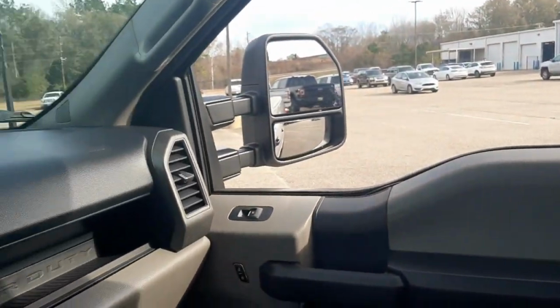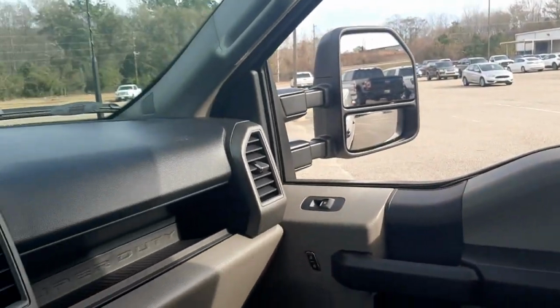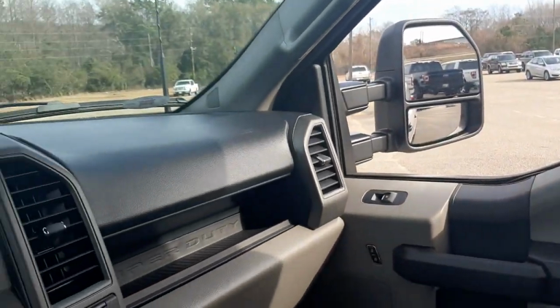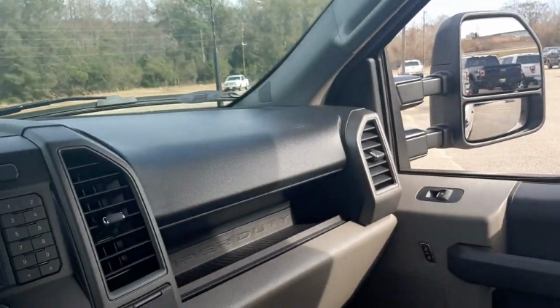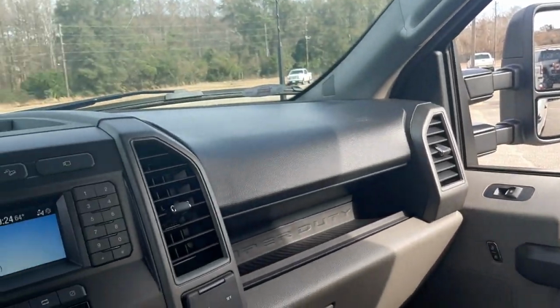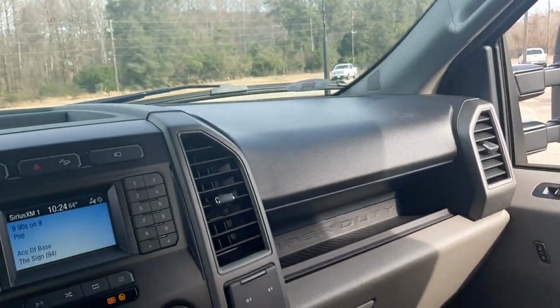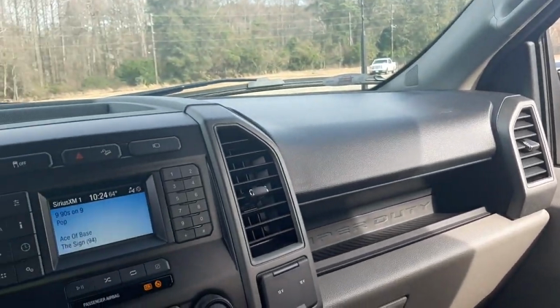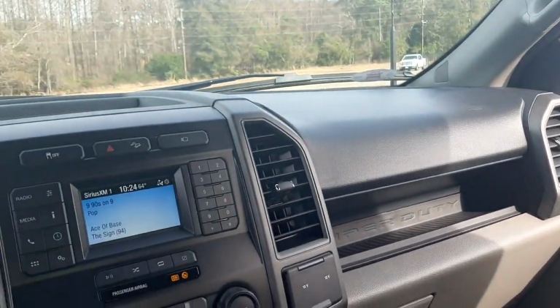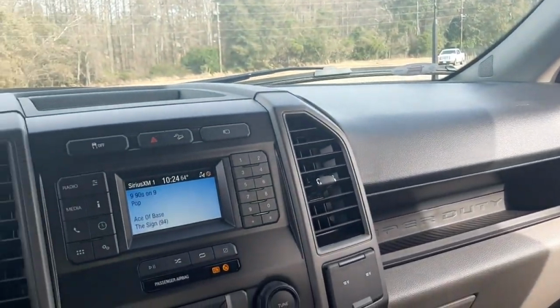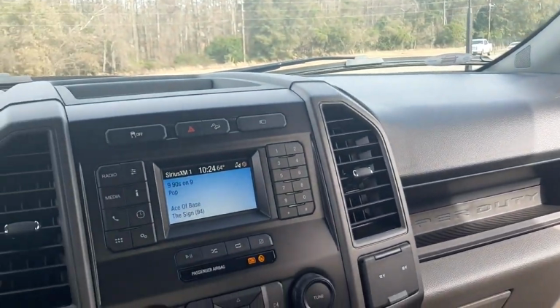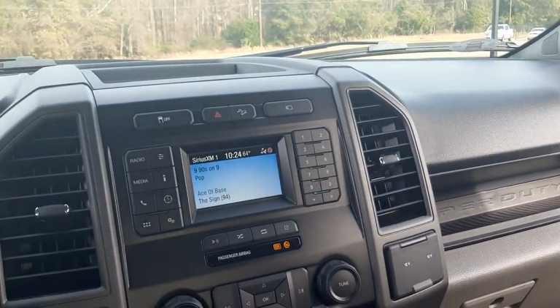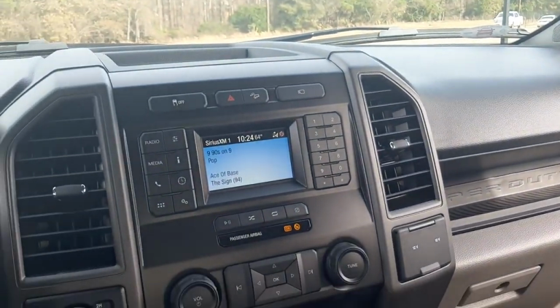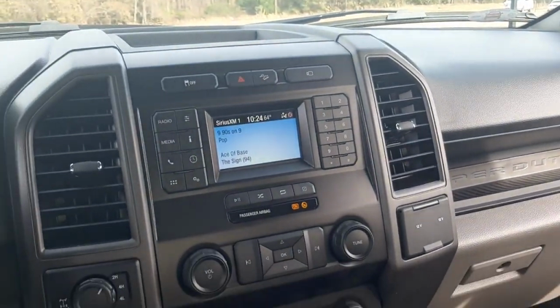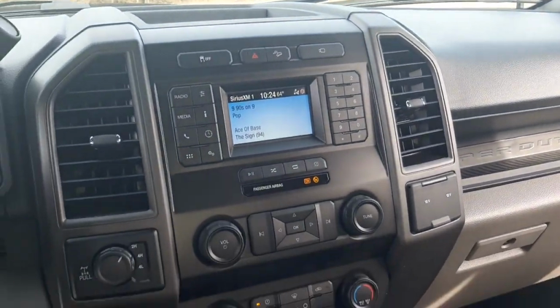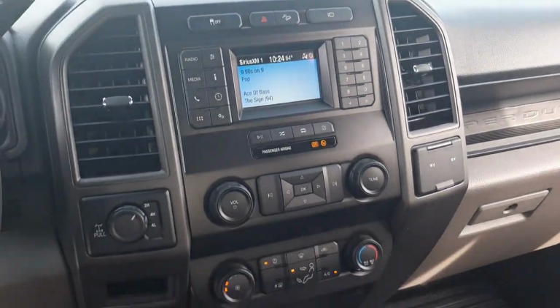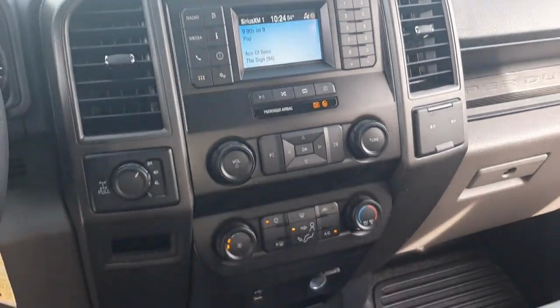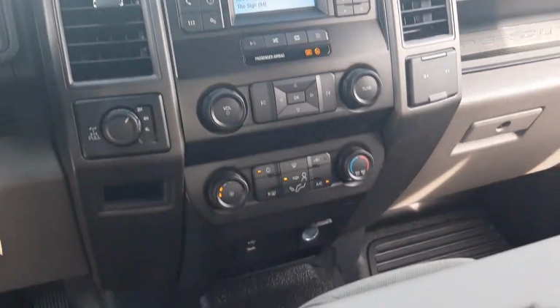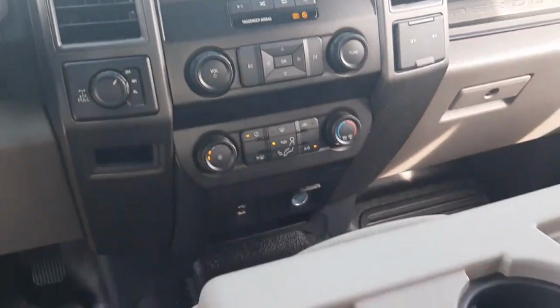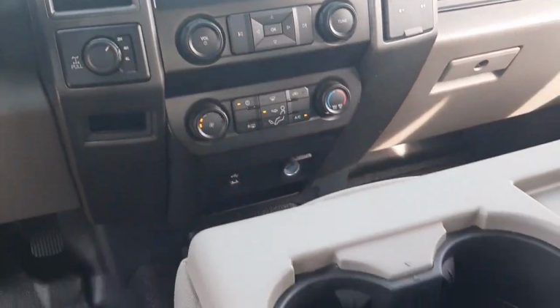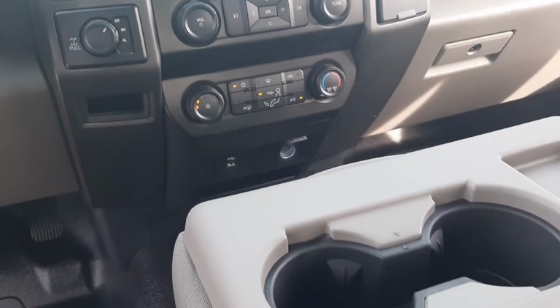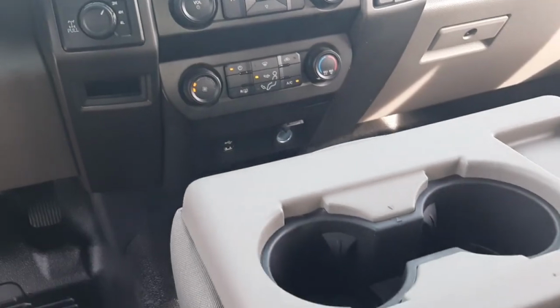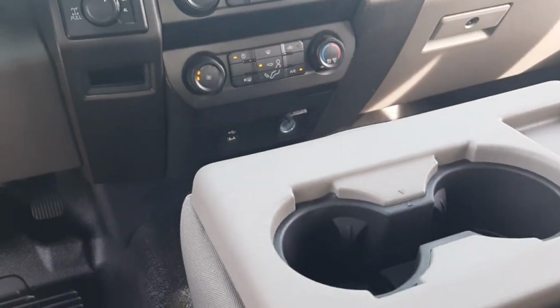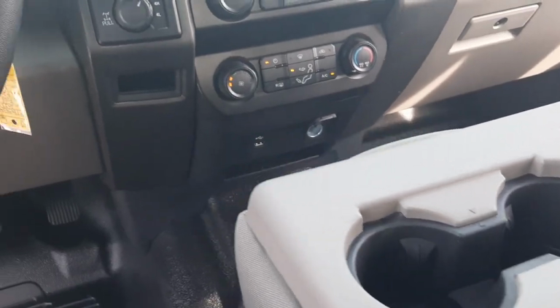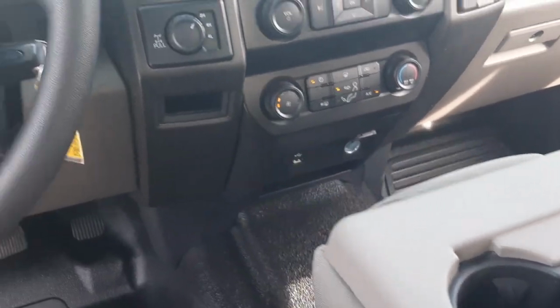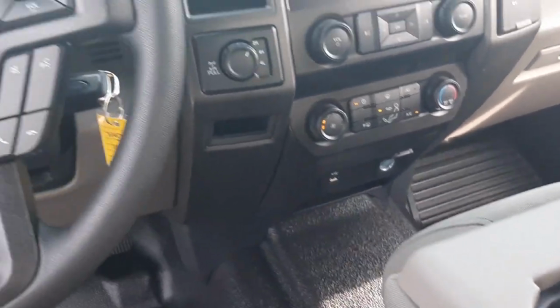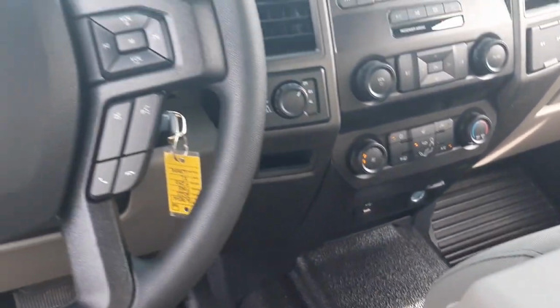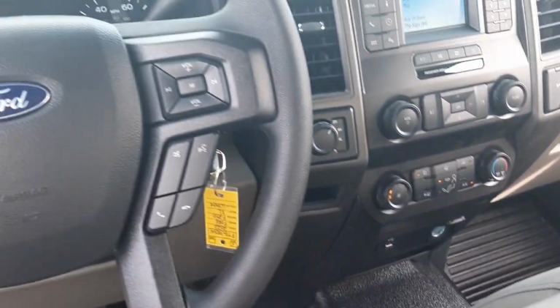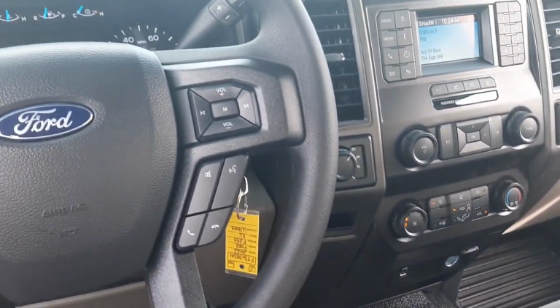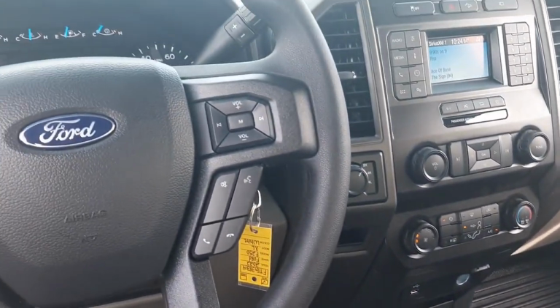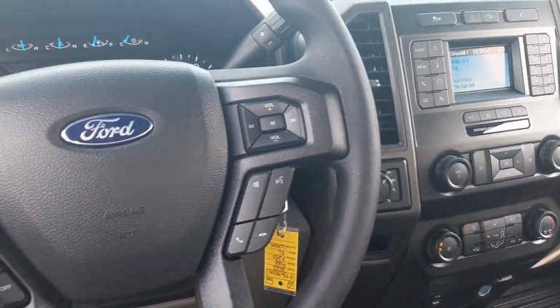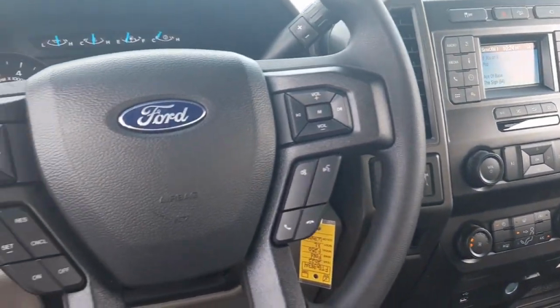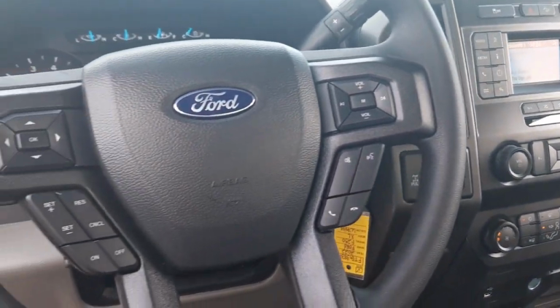Aluminum wheels, steering wheel audio controls, split bench seat, intermittent wipers, and traction control.